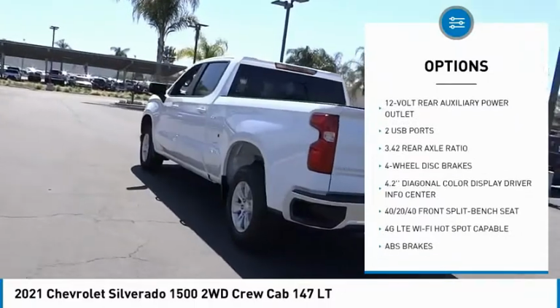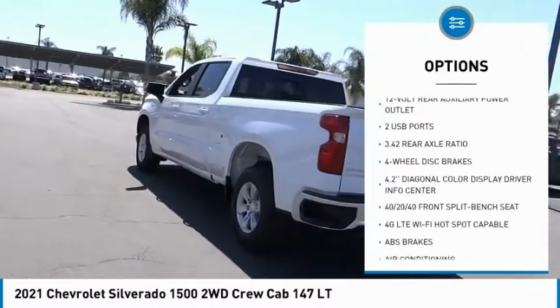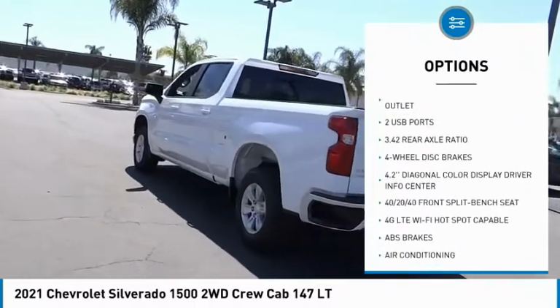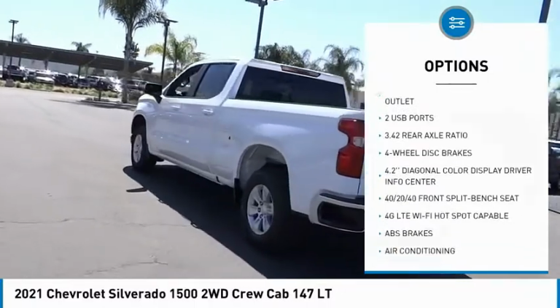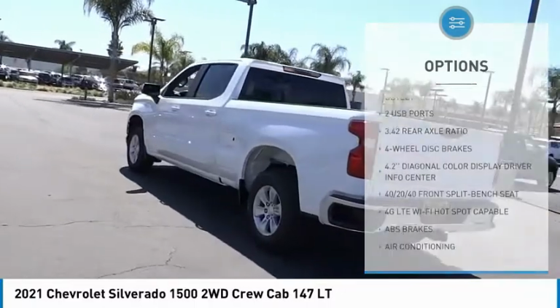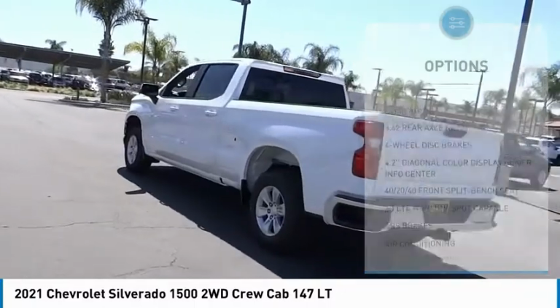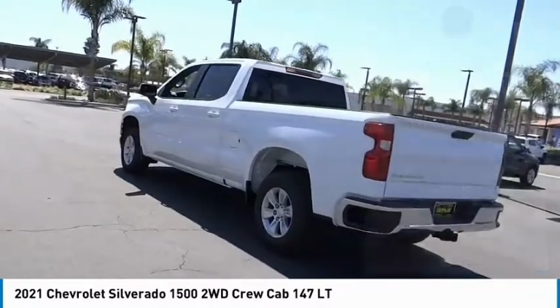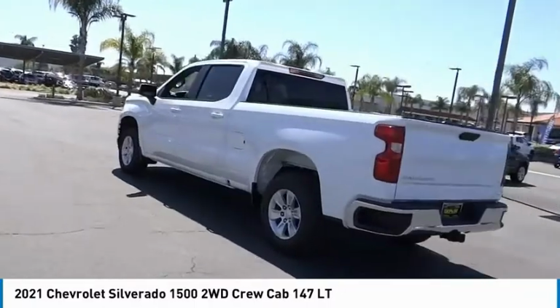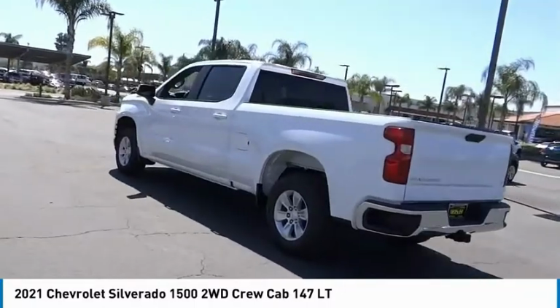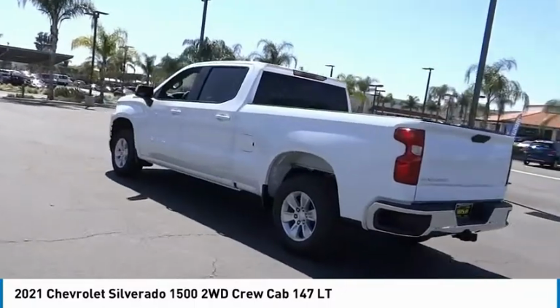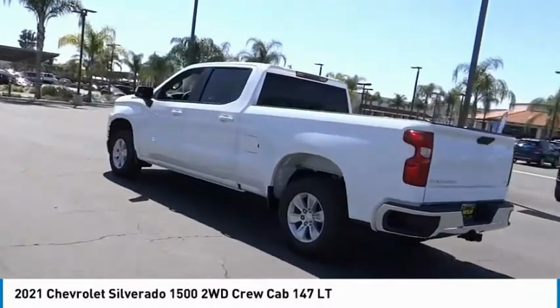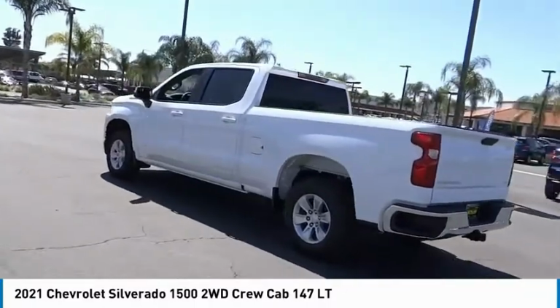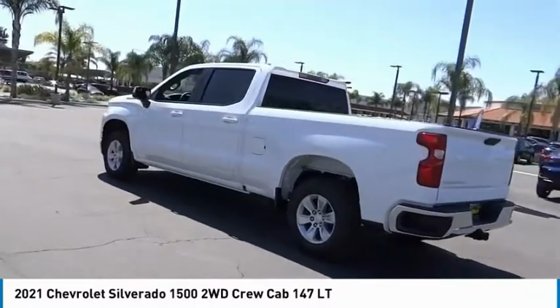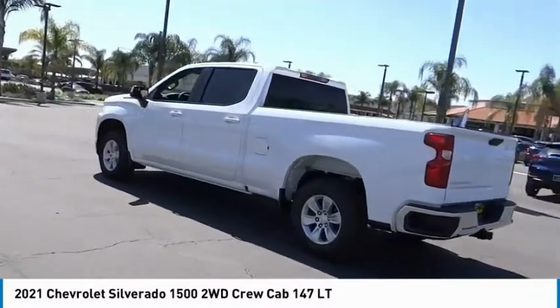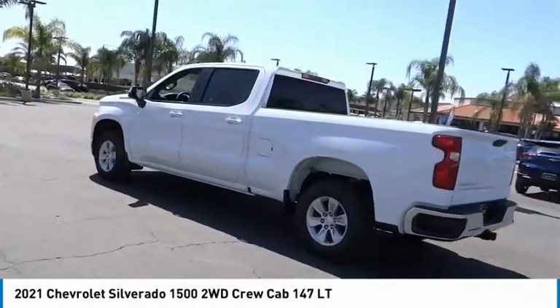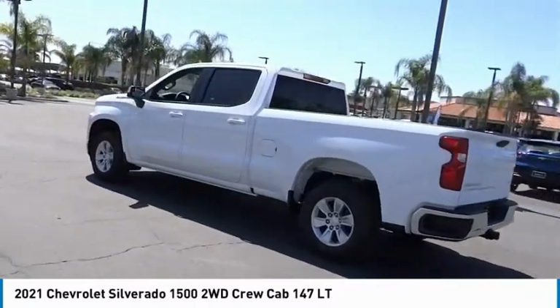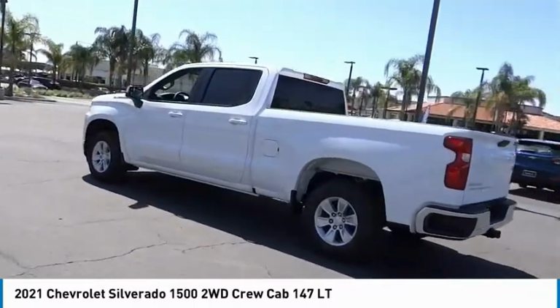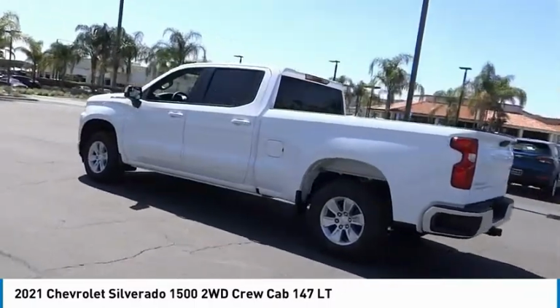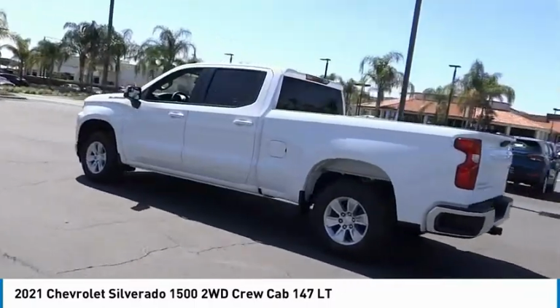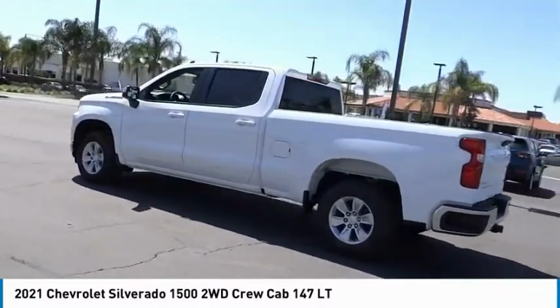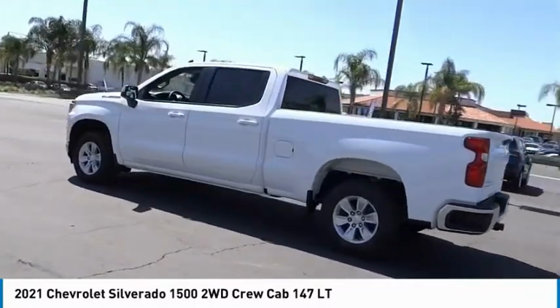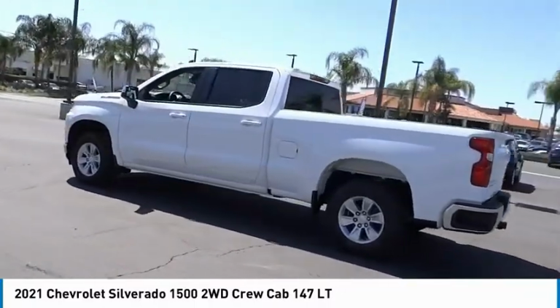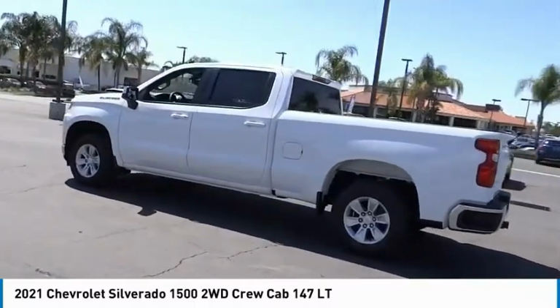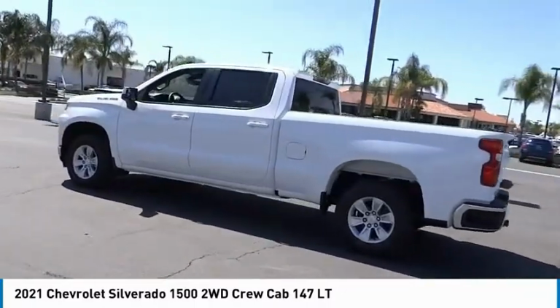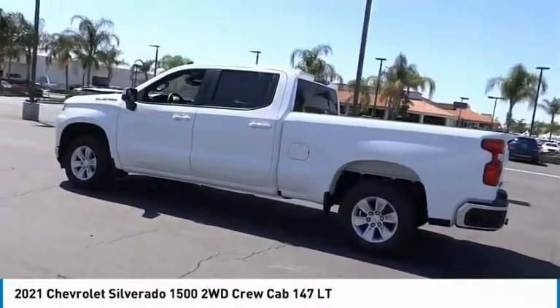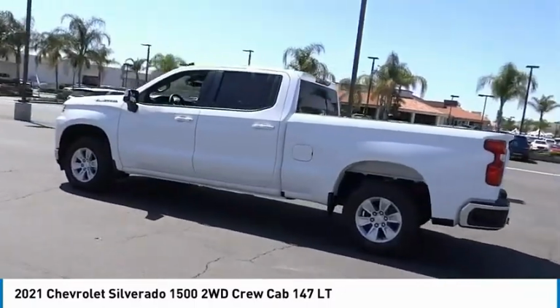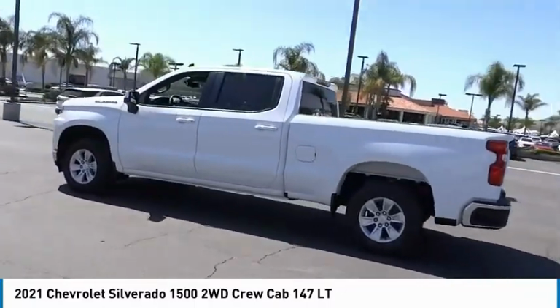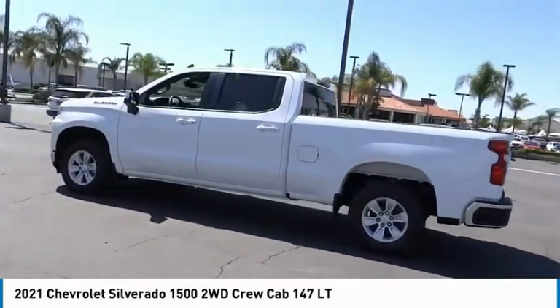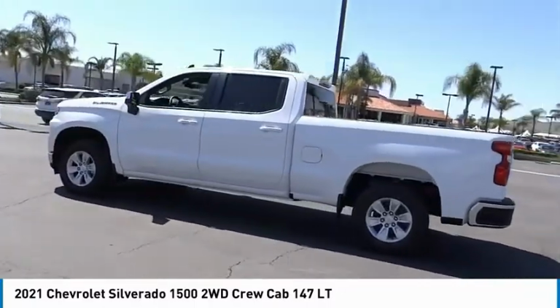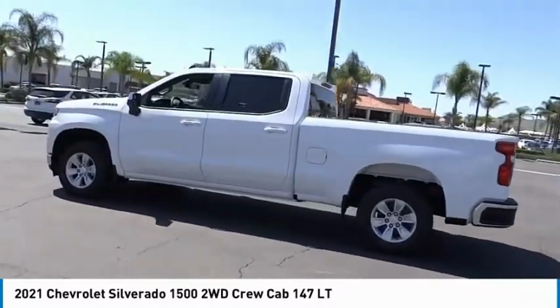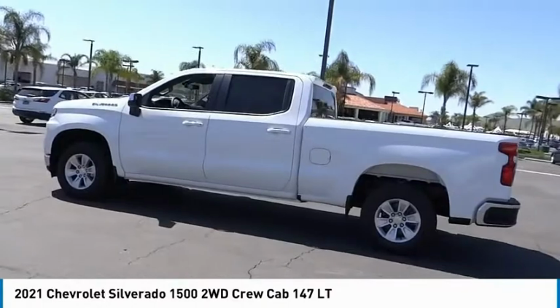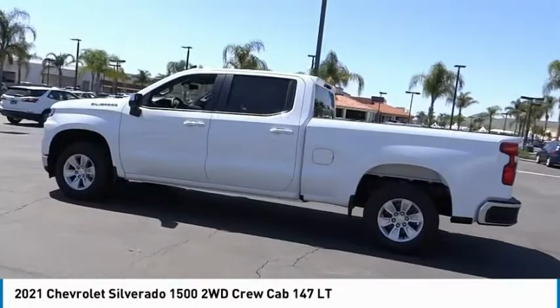Chrome mirror caps, speed control, trailering package, four-wheel disc brakes.